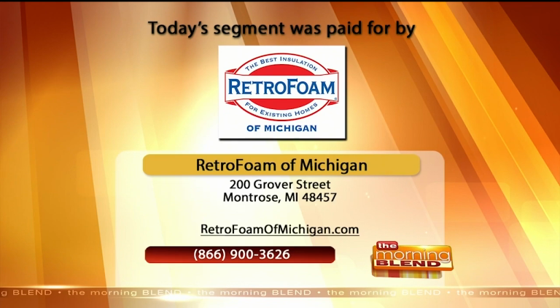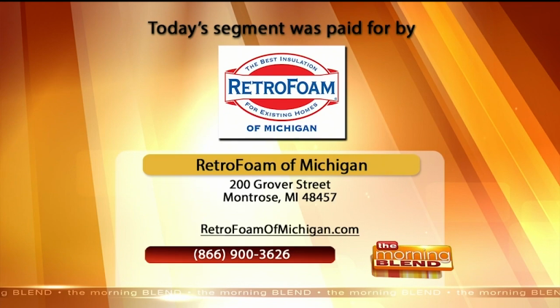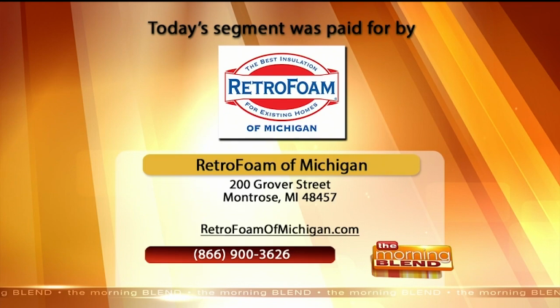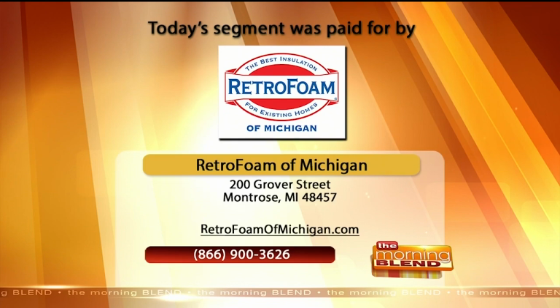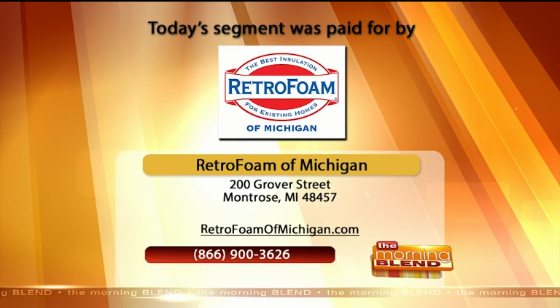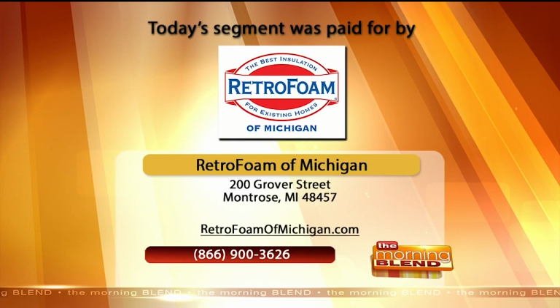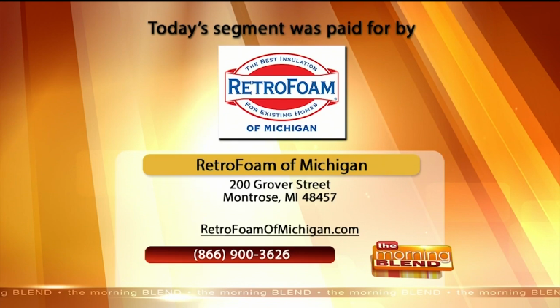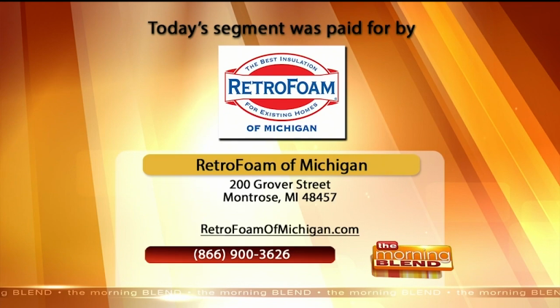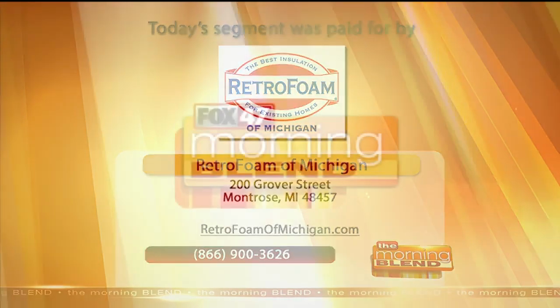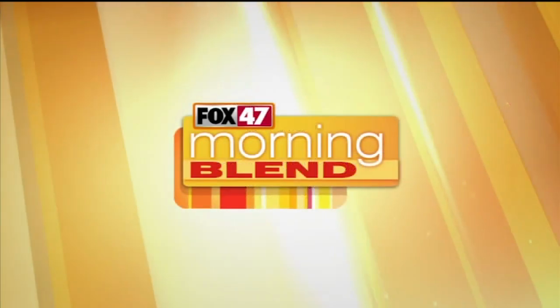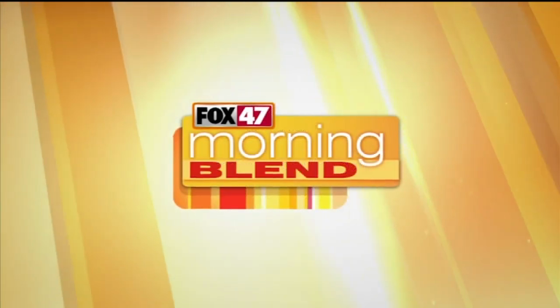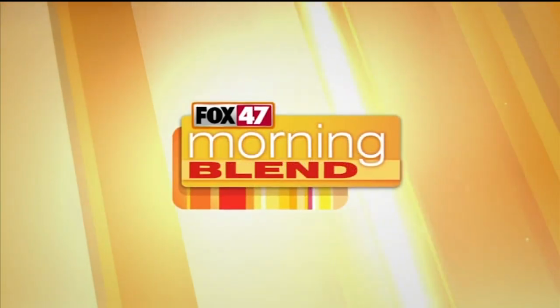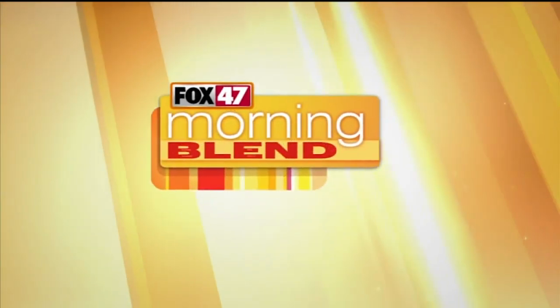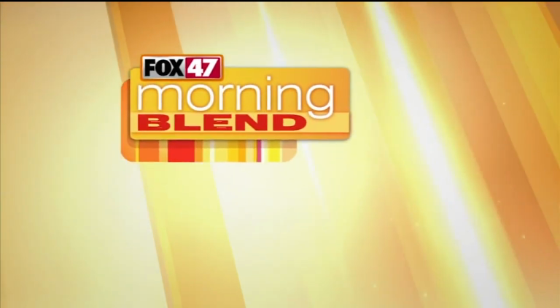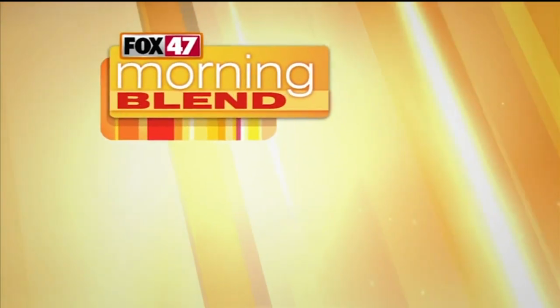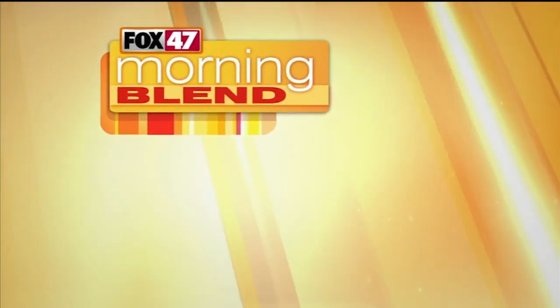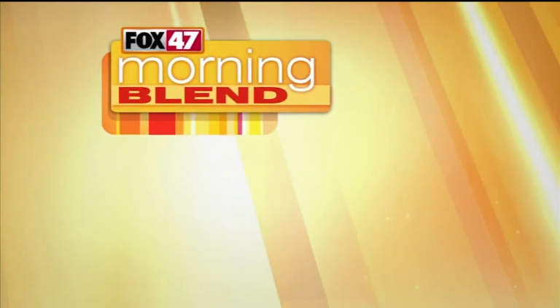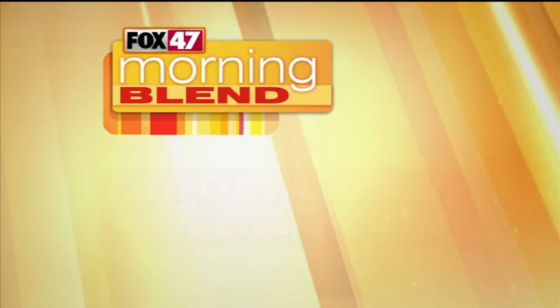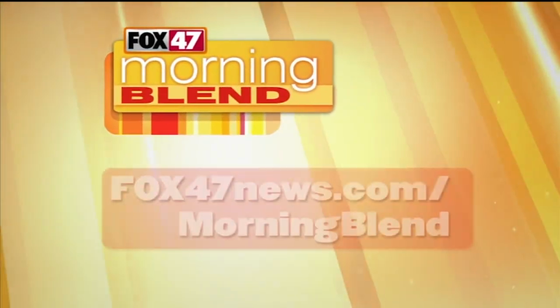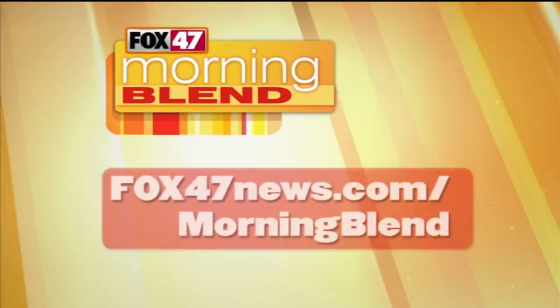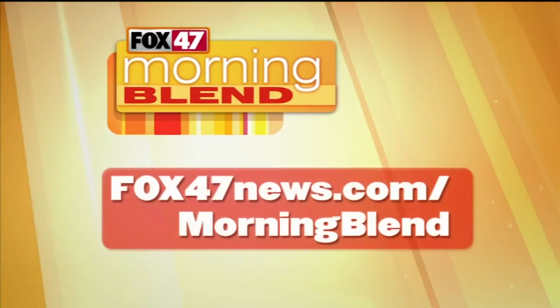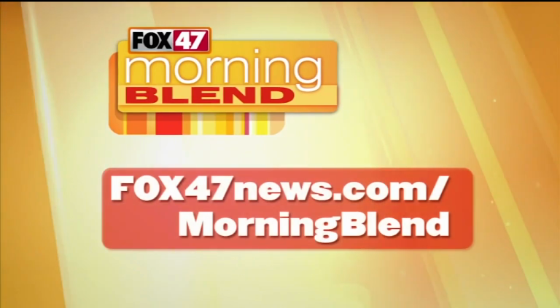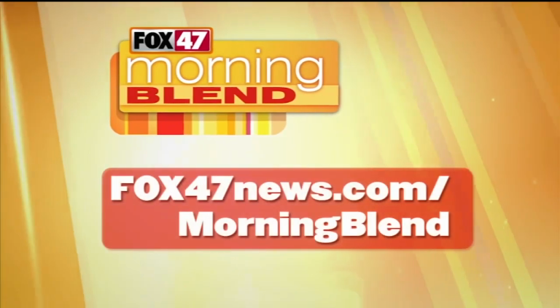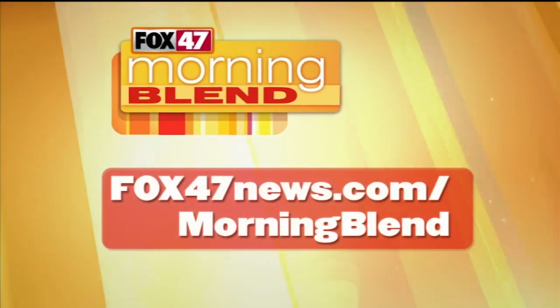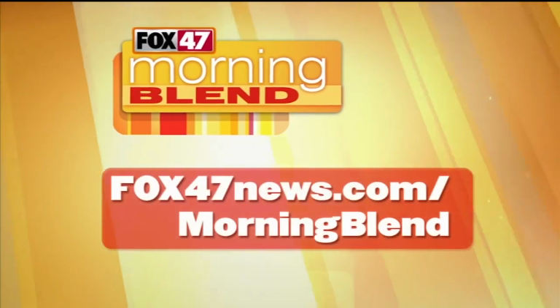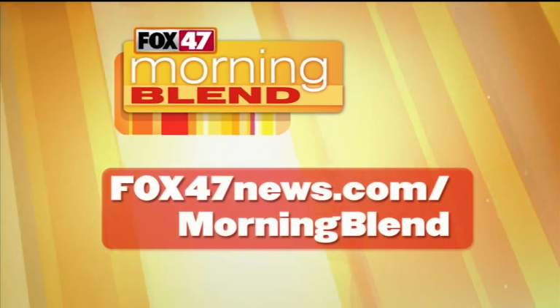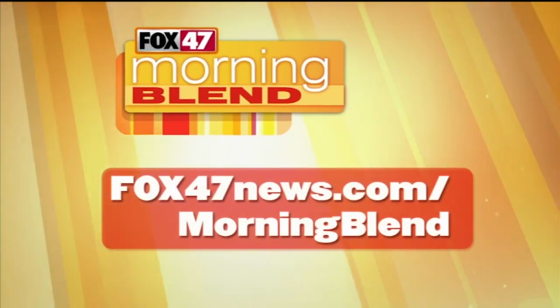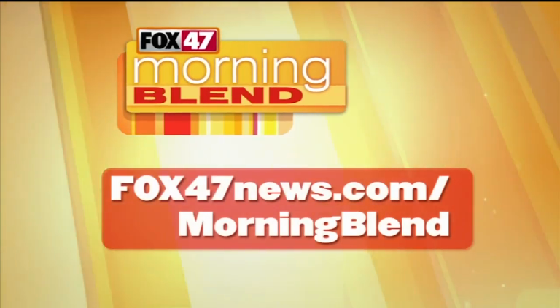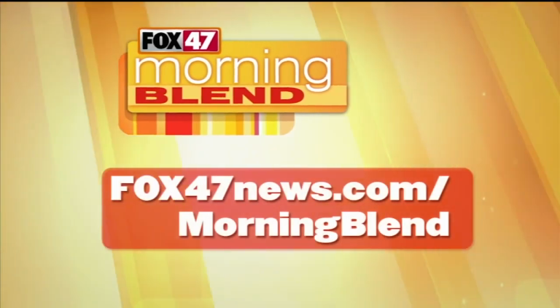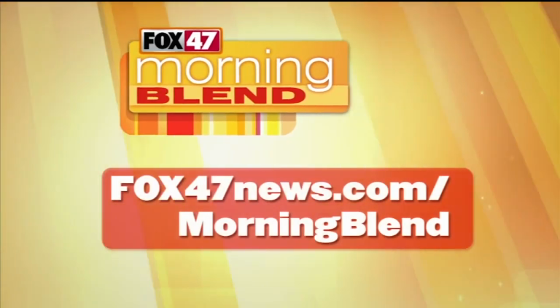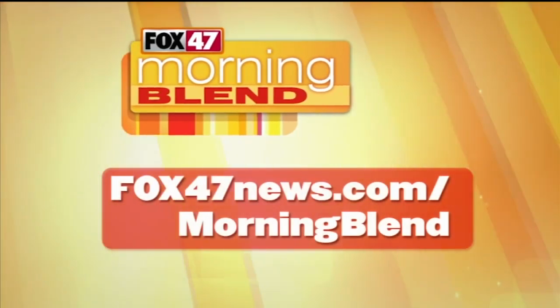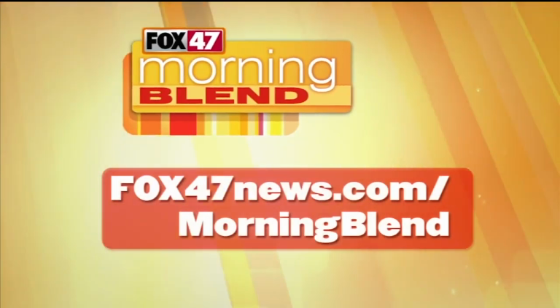Retrofoamofmichigan.com — call the Professor of Foam and have him come take a look at your place. Thank you.